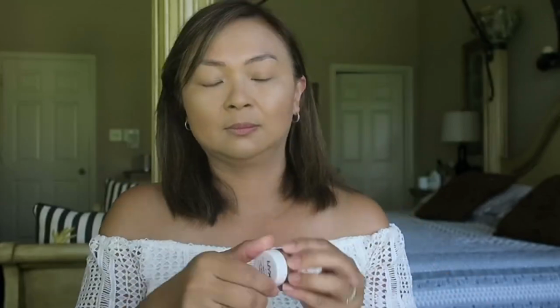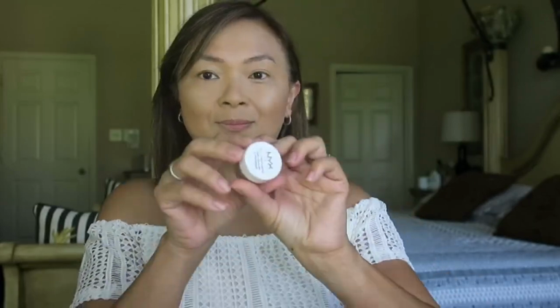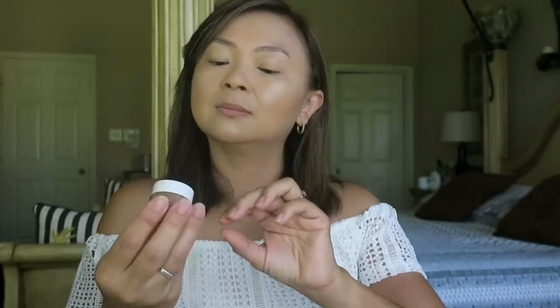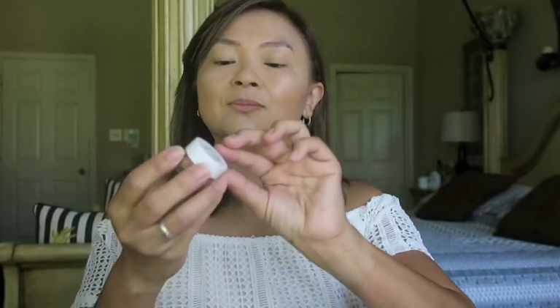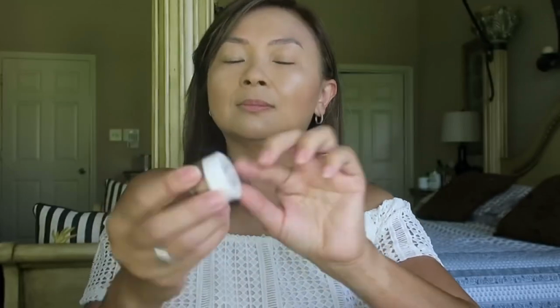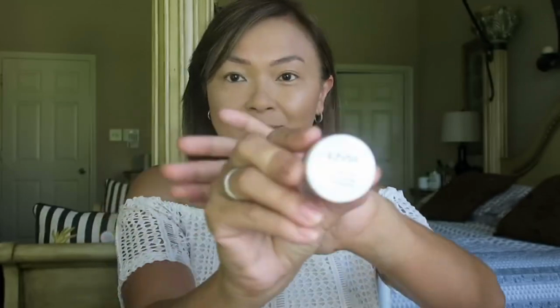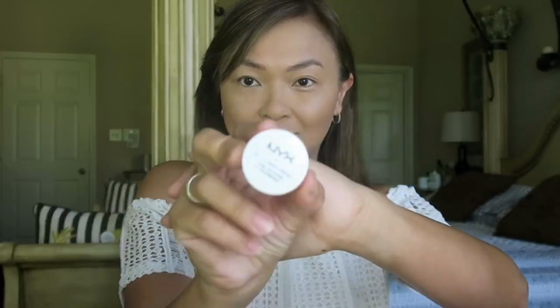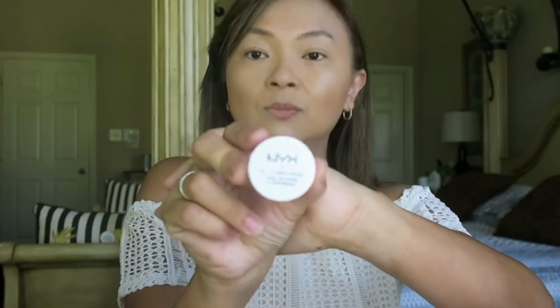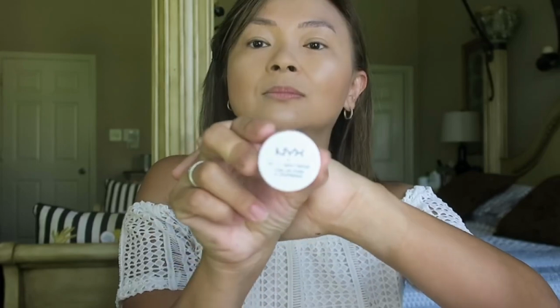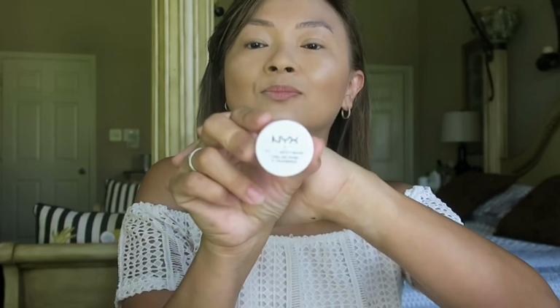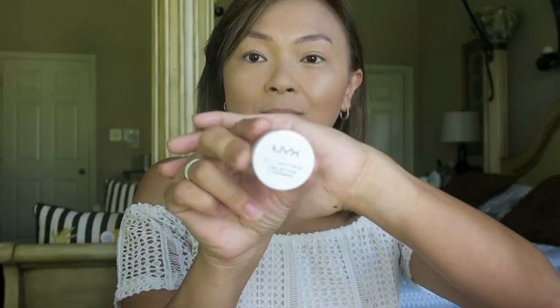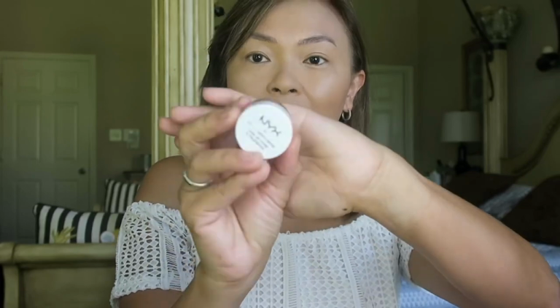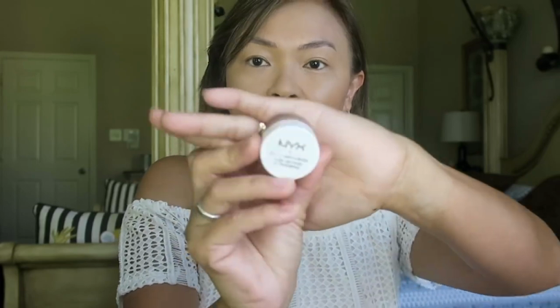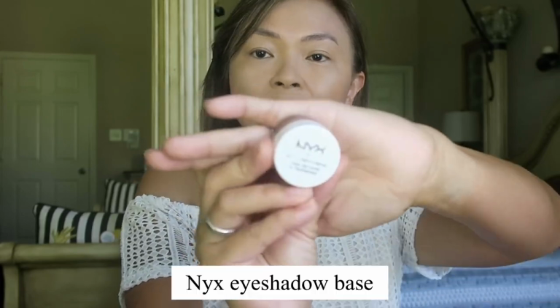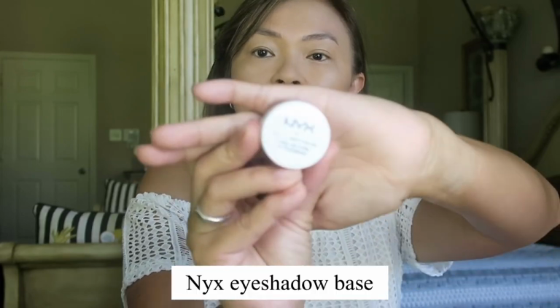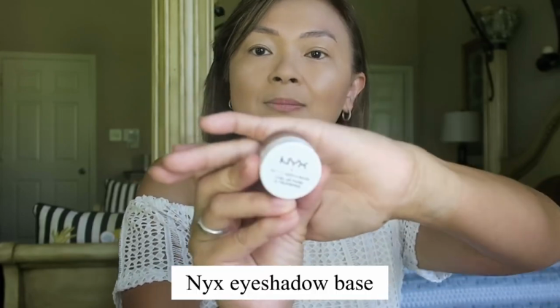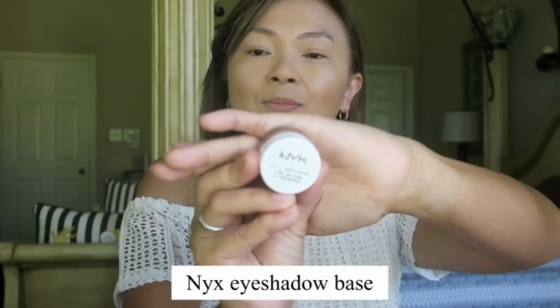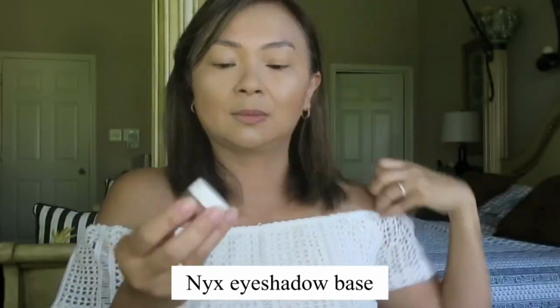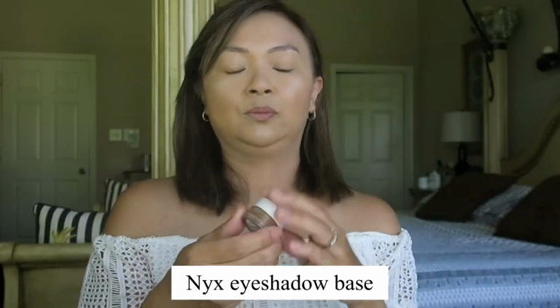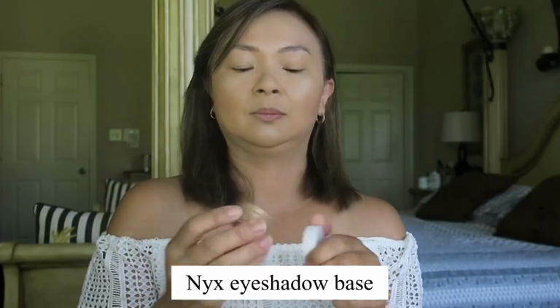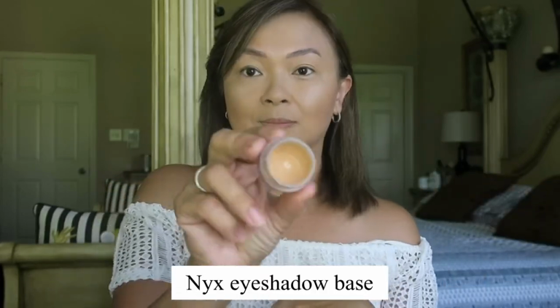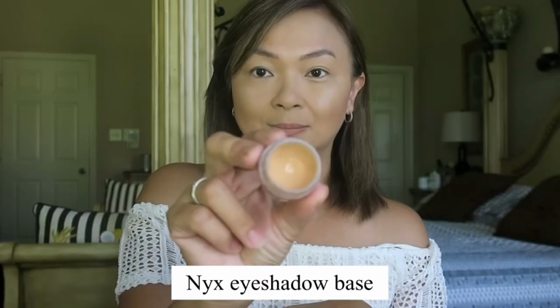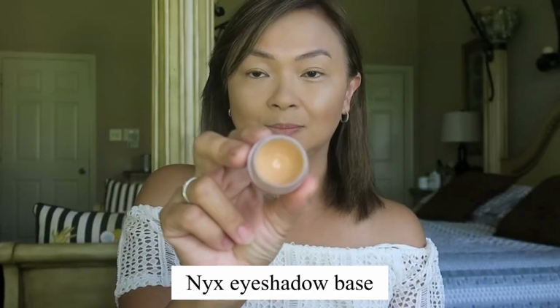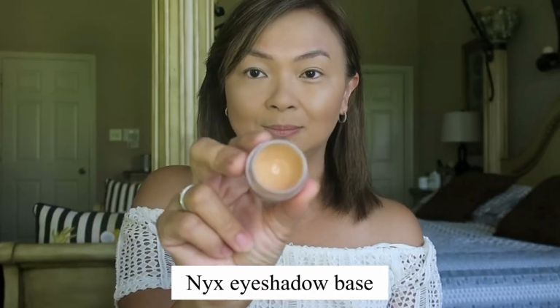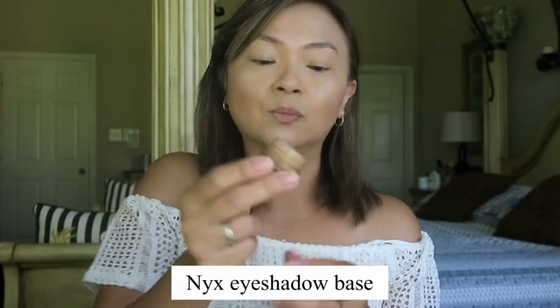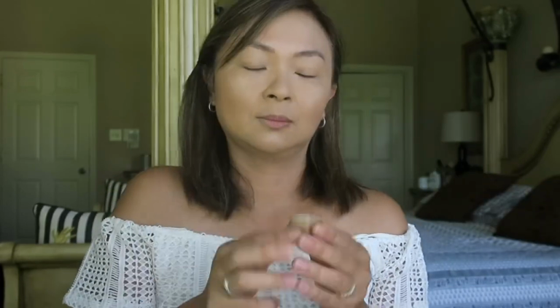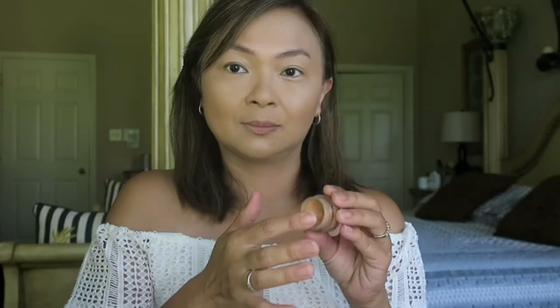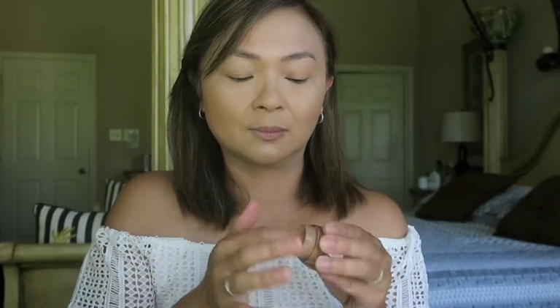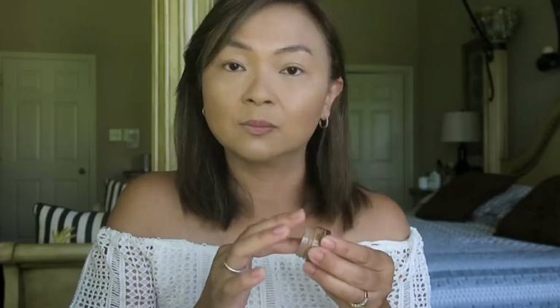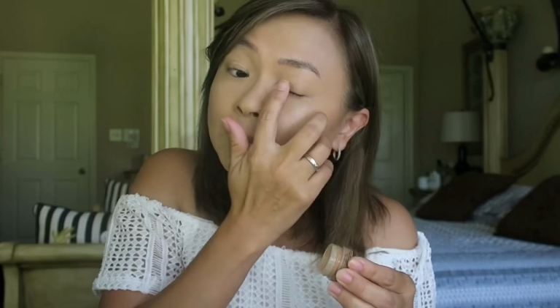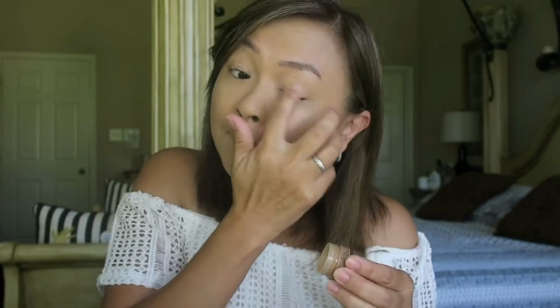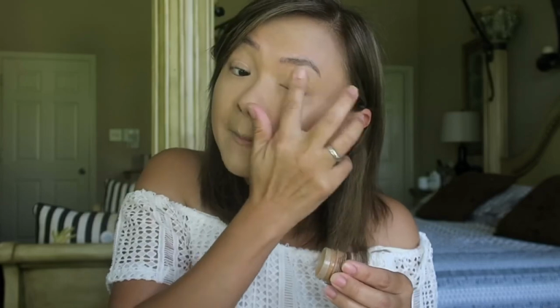Before I apply eyeshadow, I use this NYX eyeshadow base — it really does a good job keeping the shadow in place.